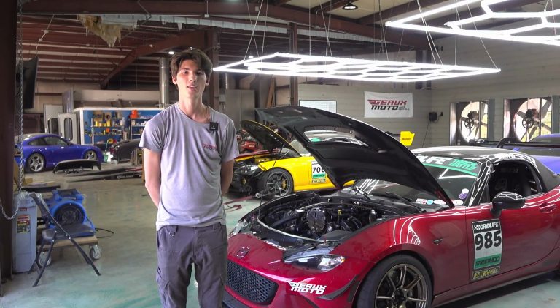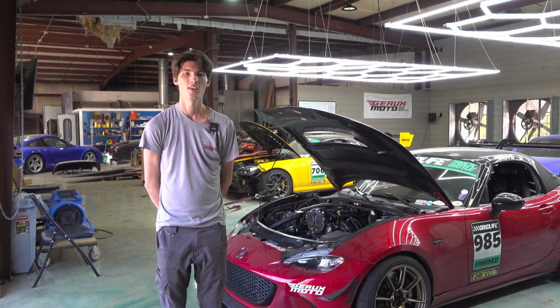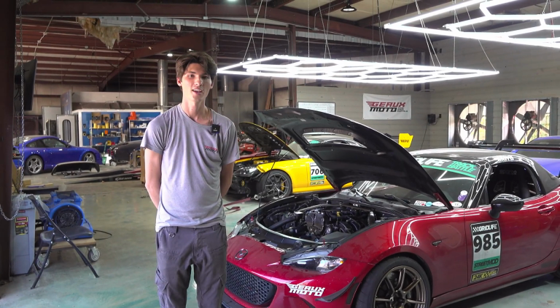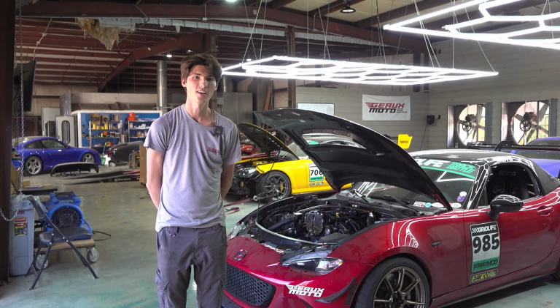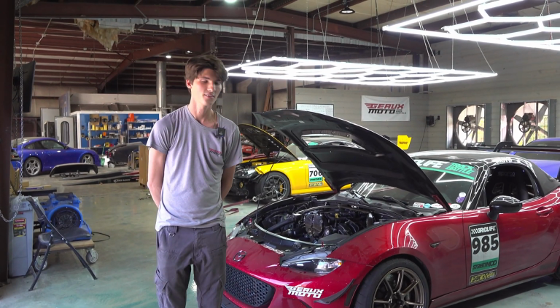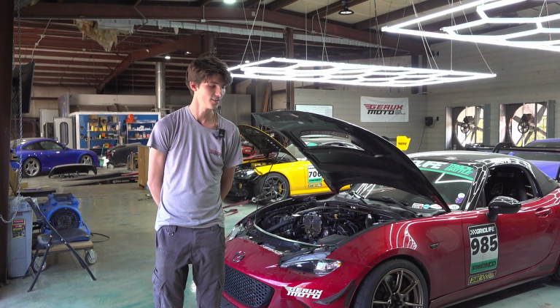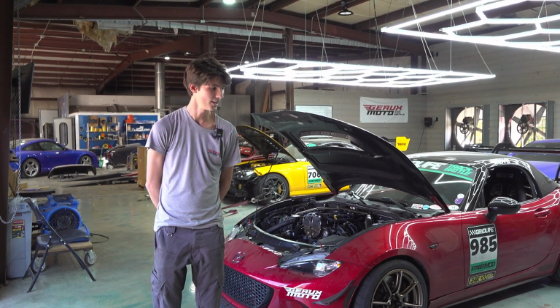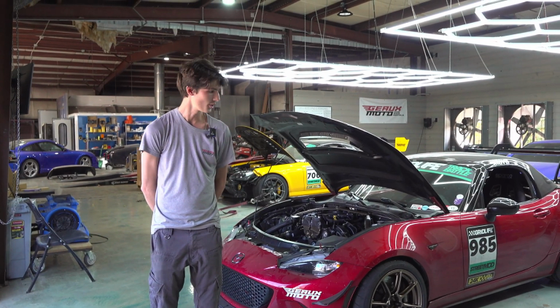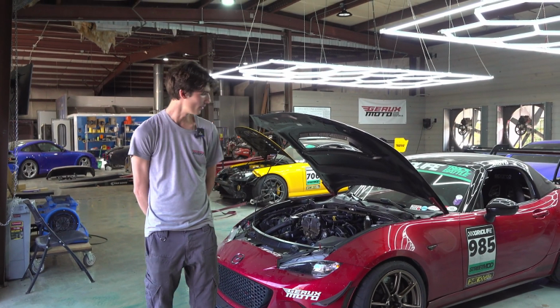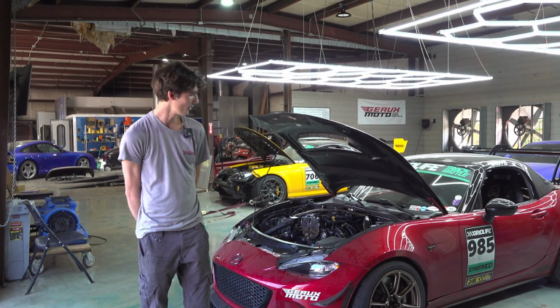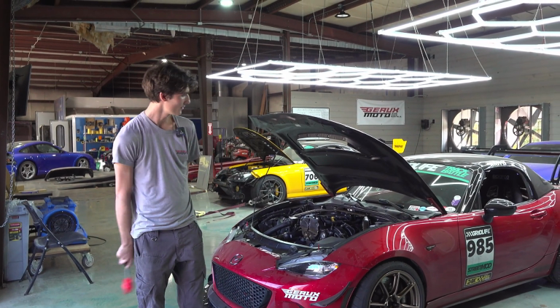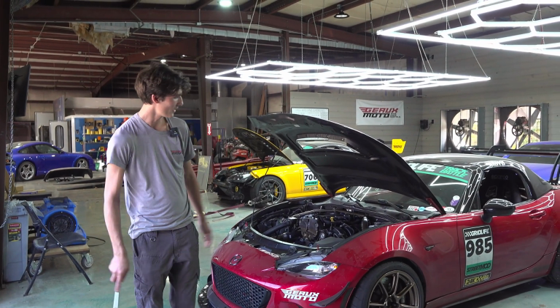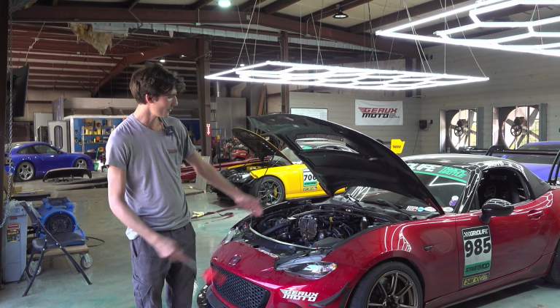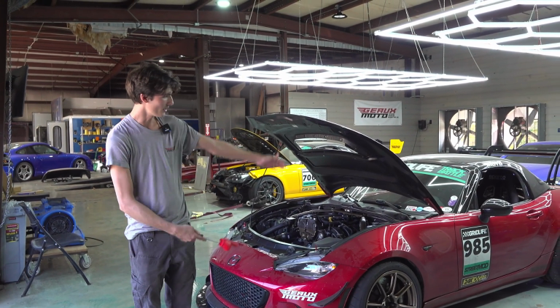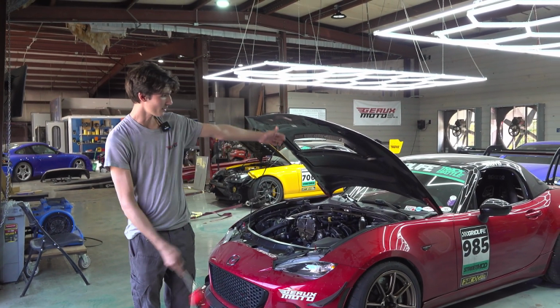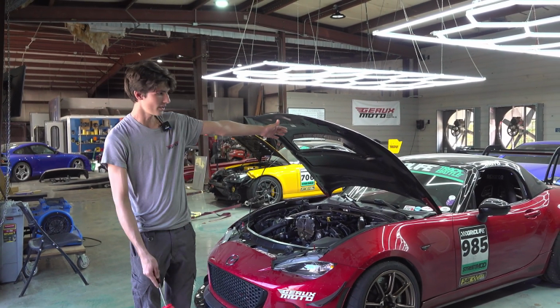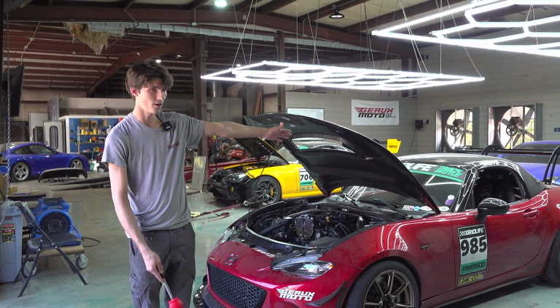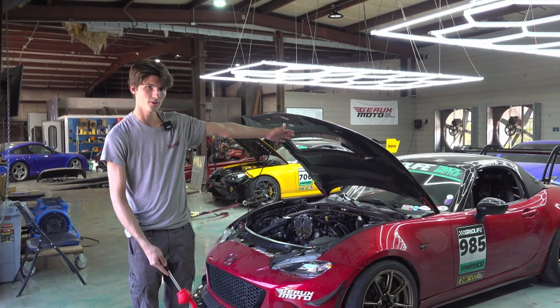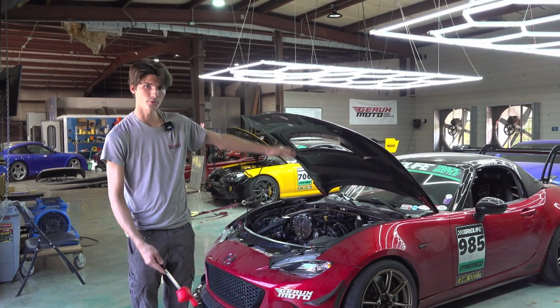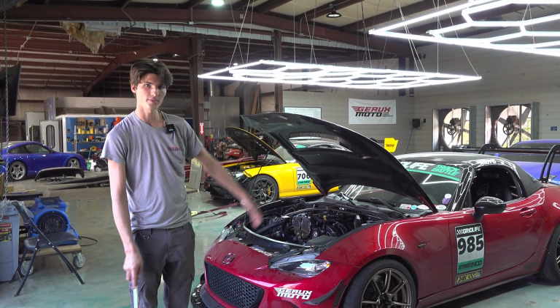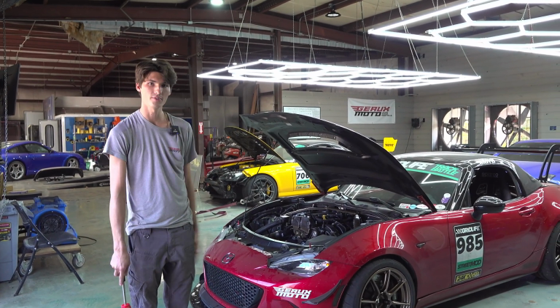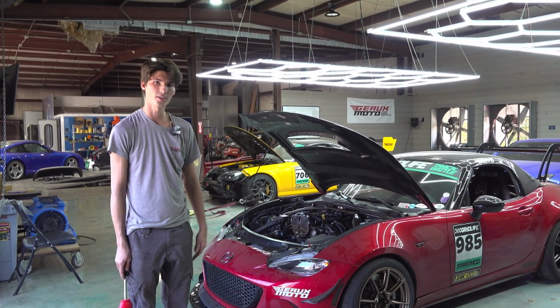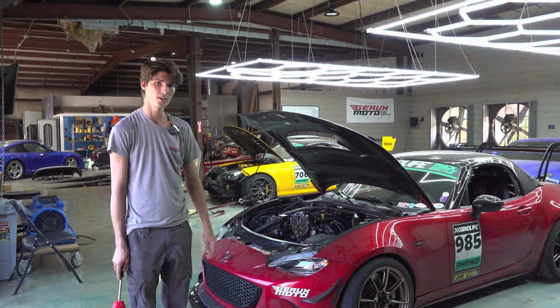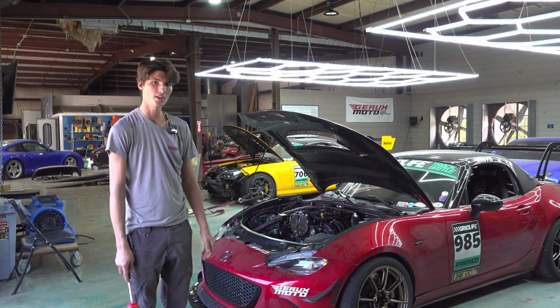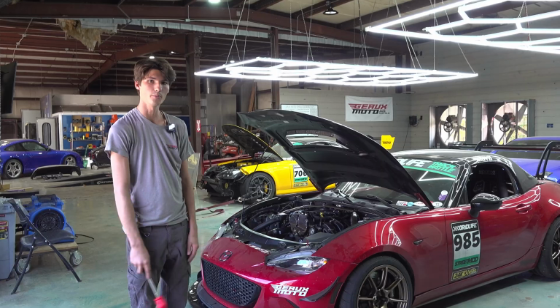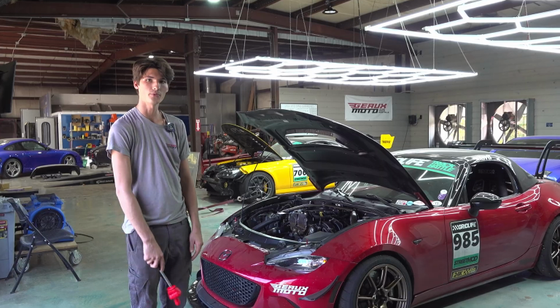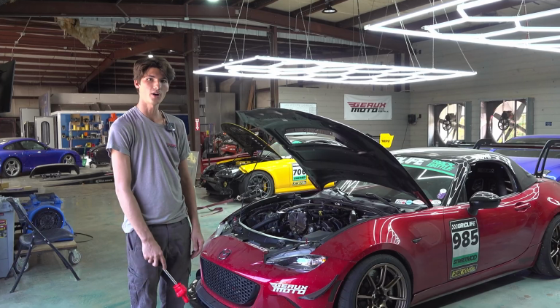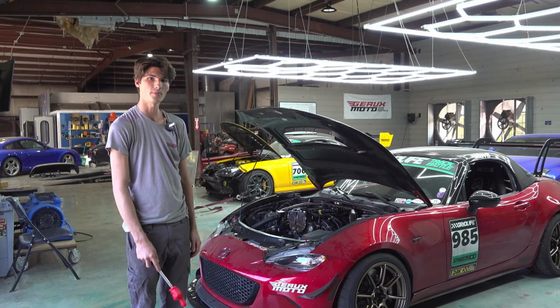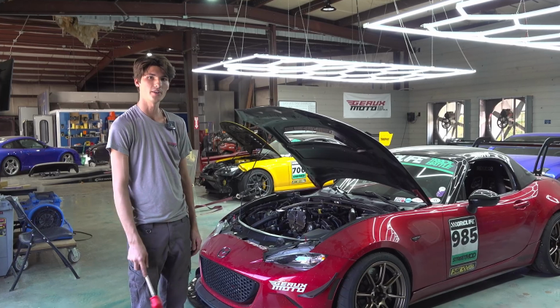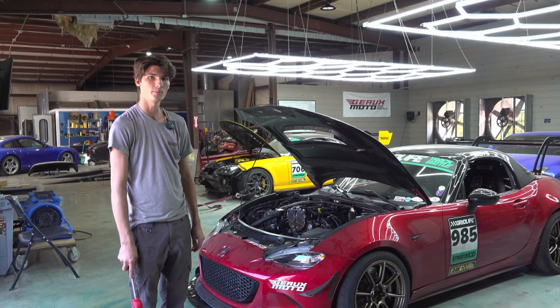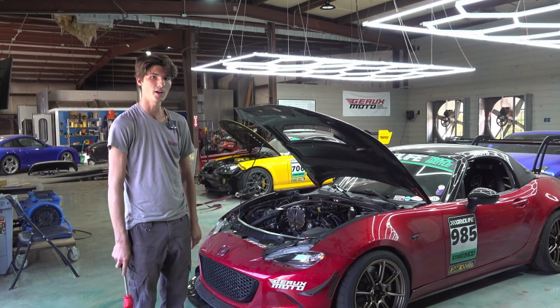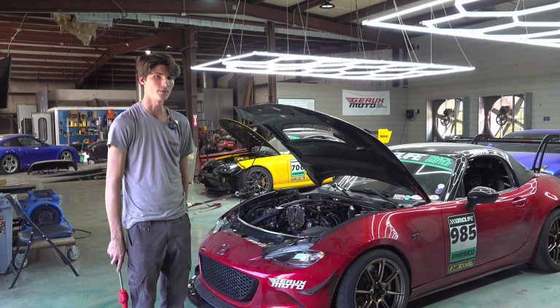Hey guys, this is Dayton Egomoto. Today I'll be talking about our 2017 EcoBoost swap Indy Miata.